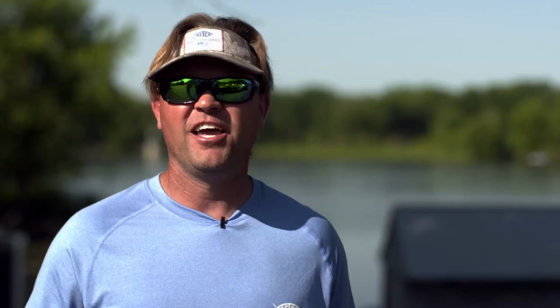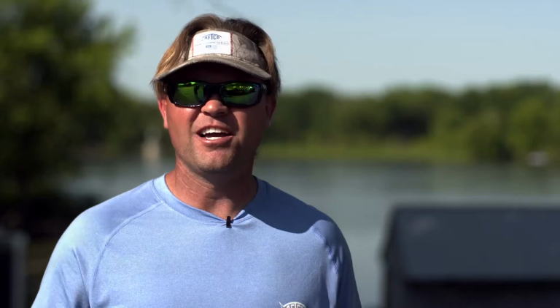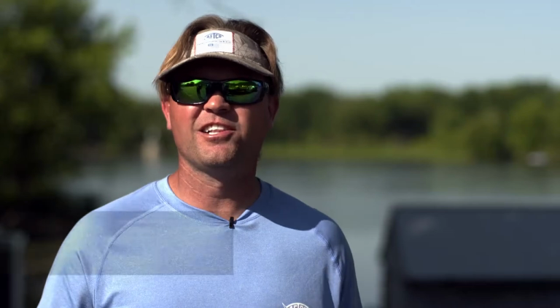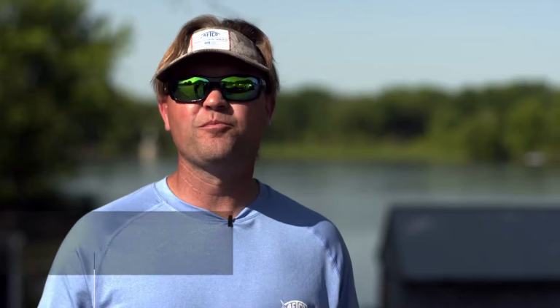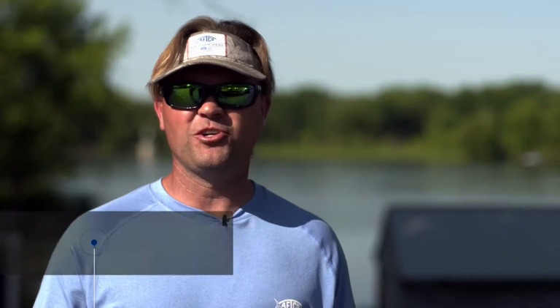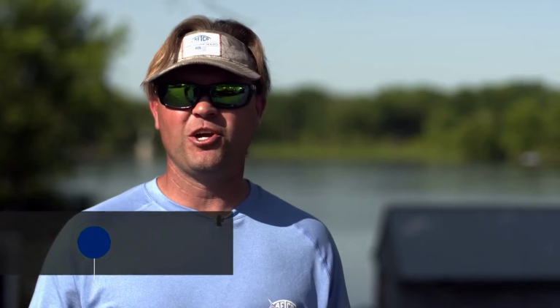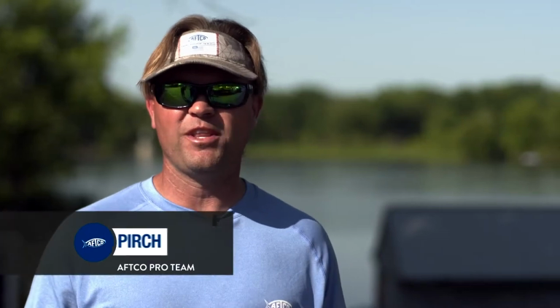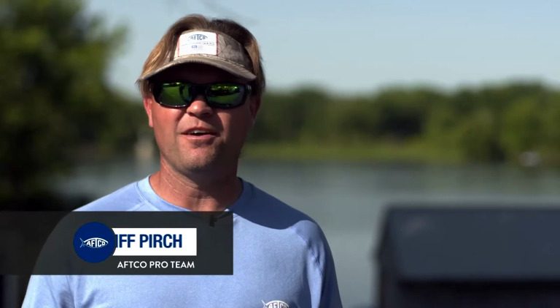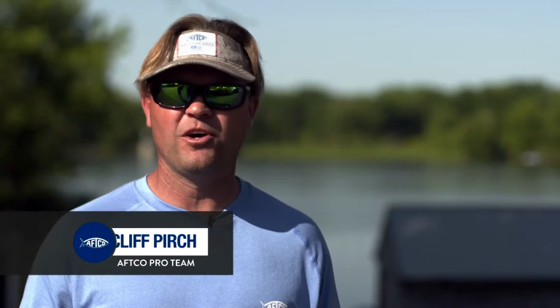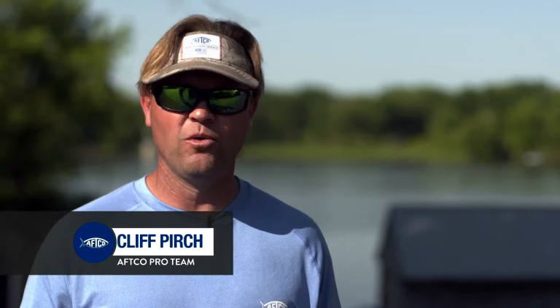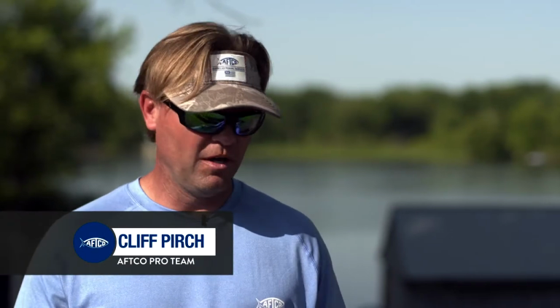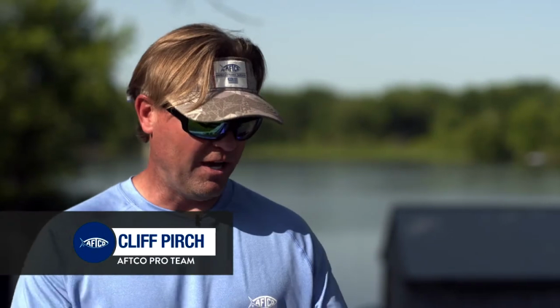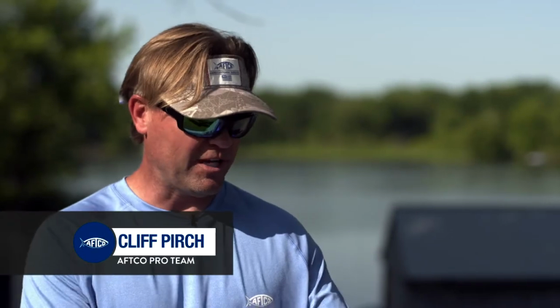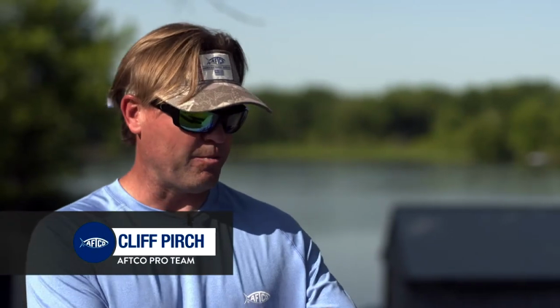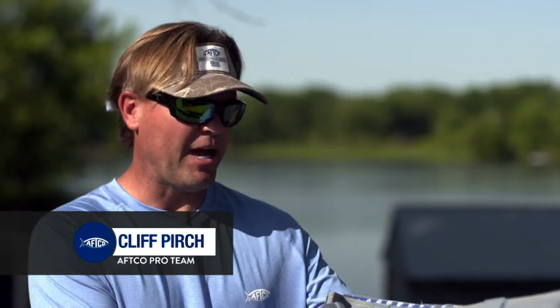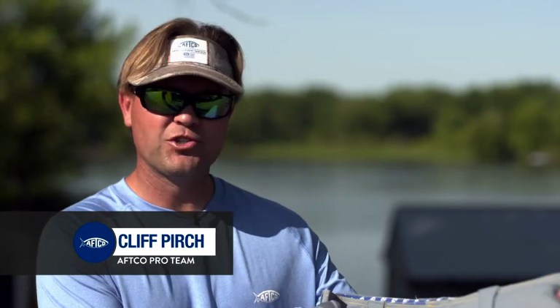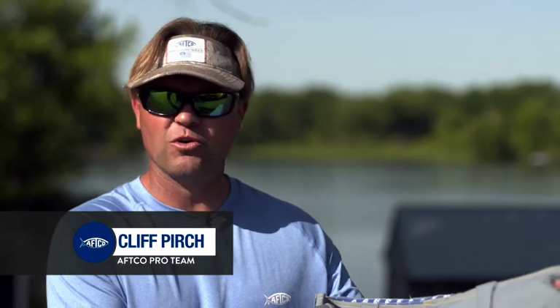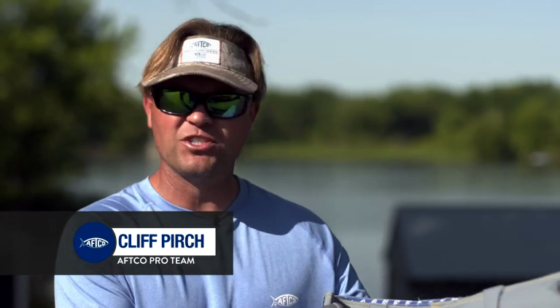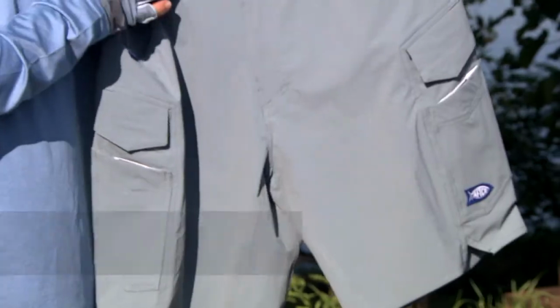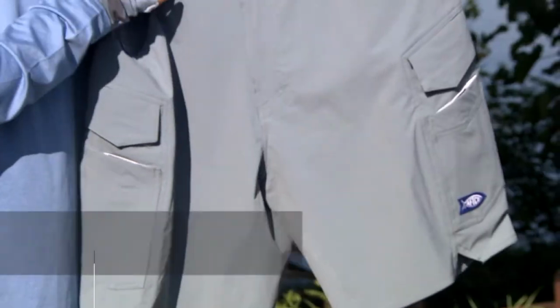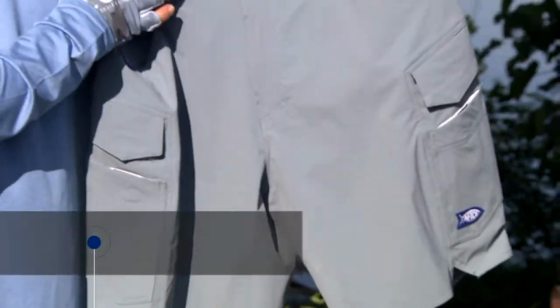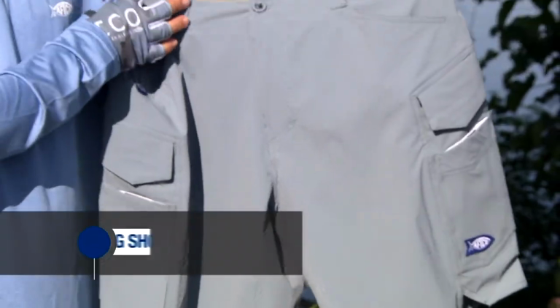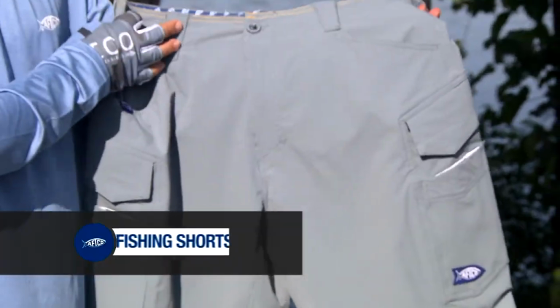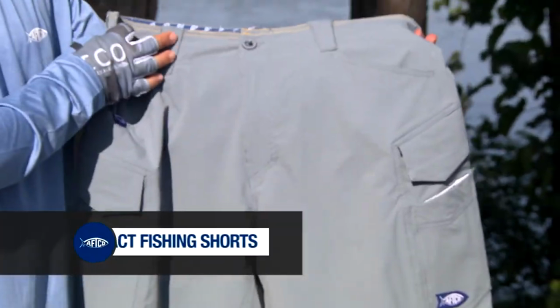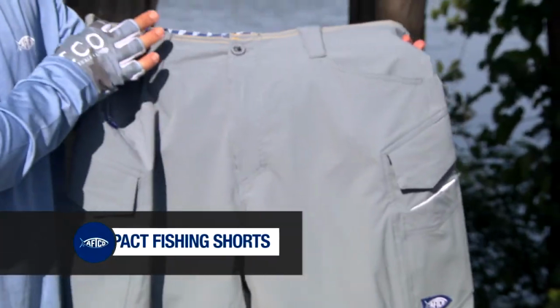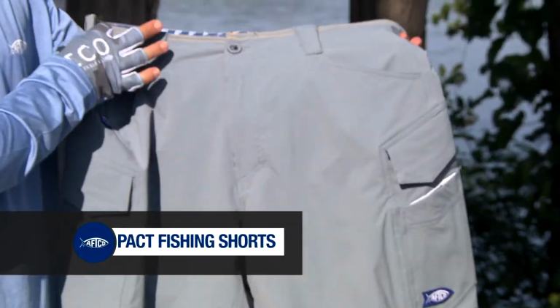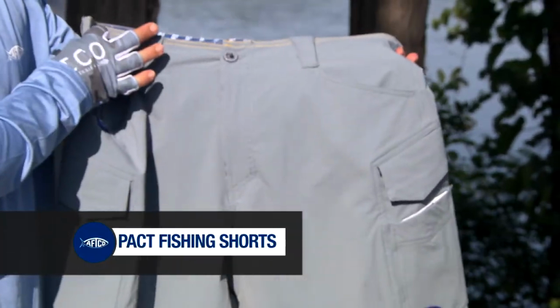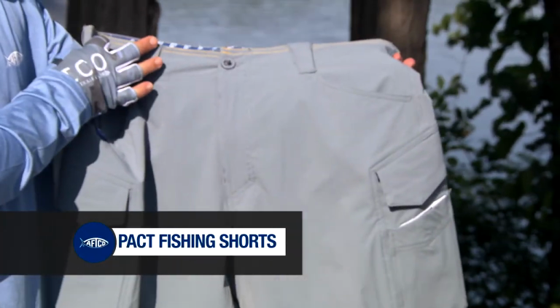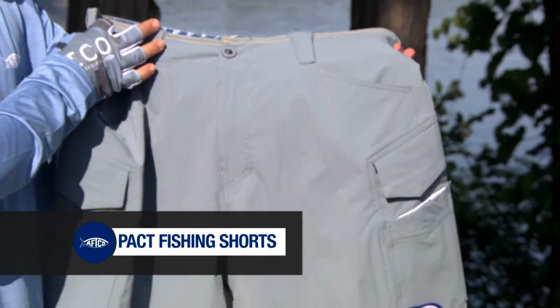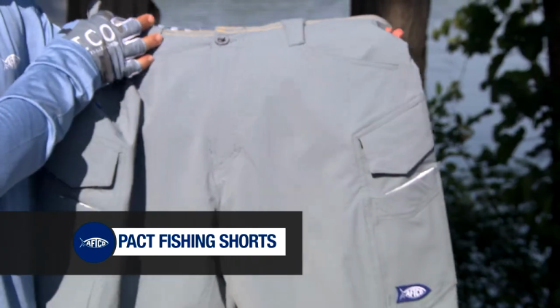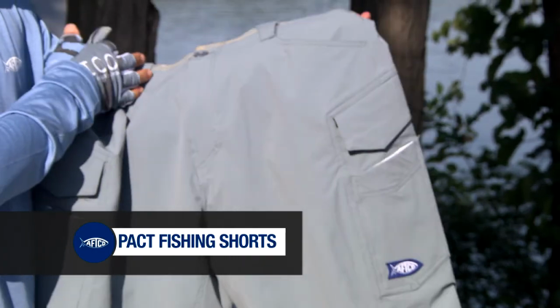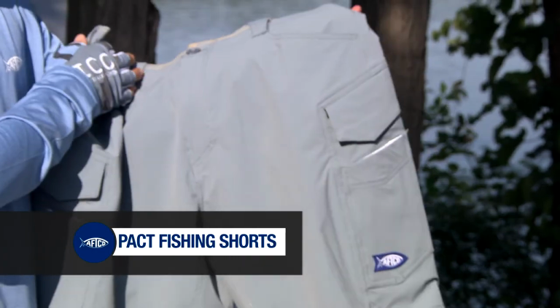Hey guys, Cliff Perch here with AFCO. I've got the Pack Shorts, and just like the Pack Pants, they're super light, super comfortable.